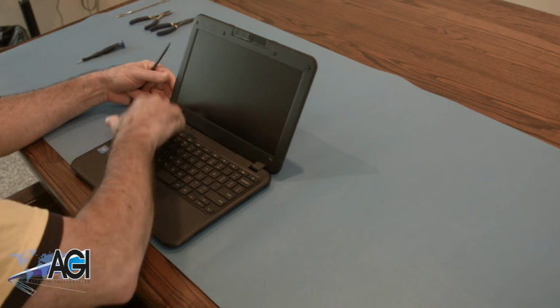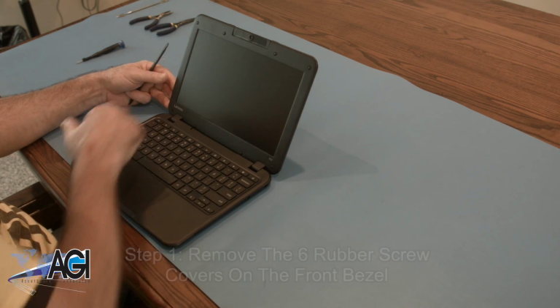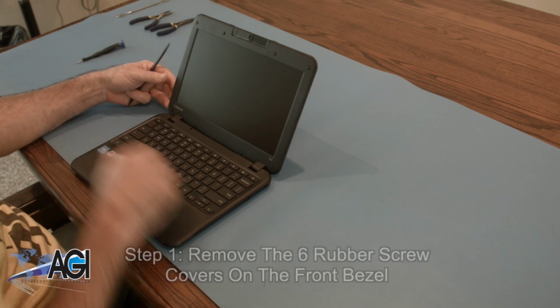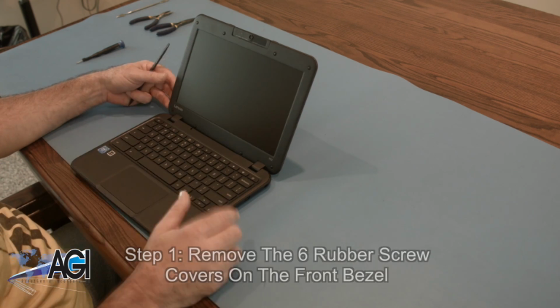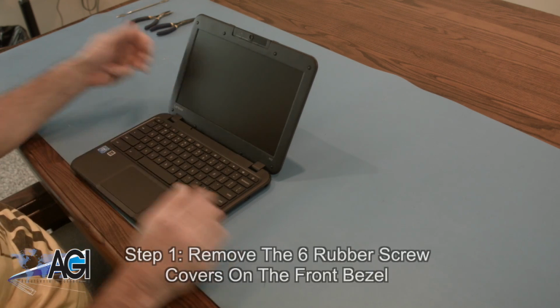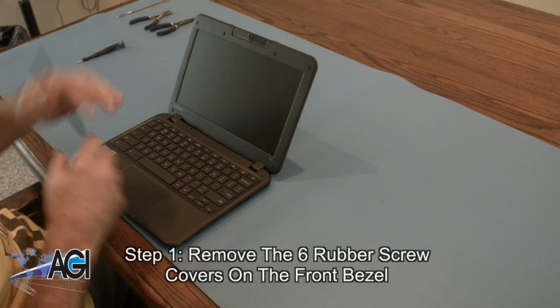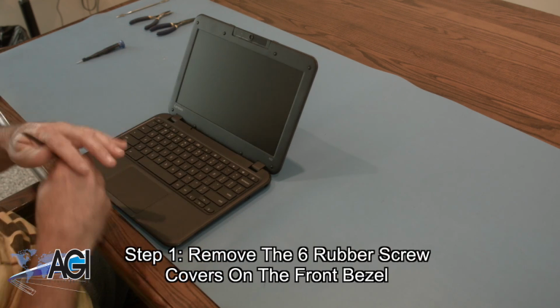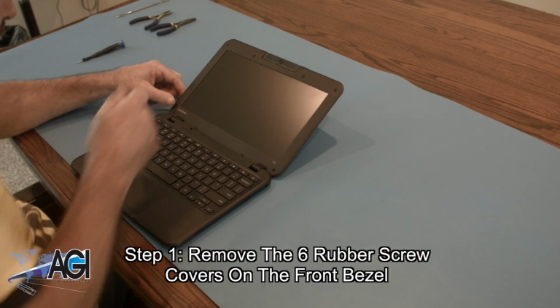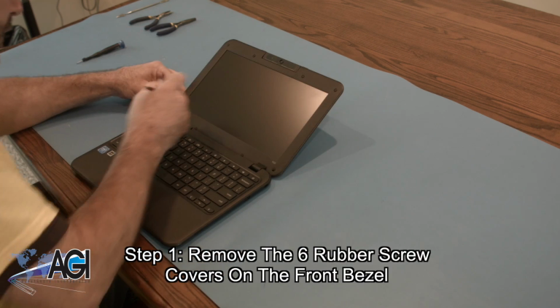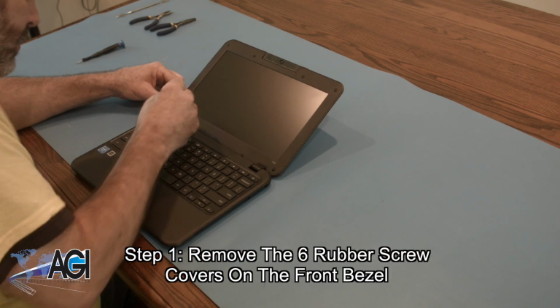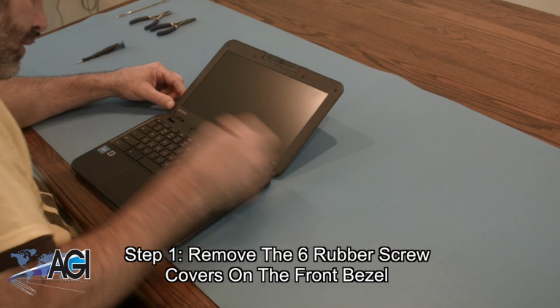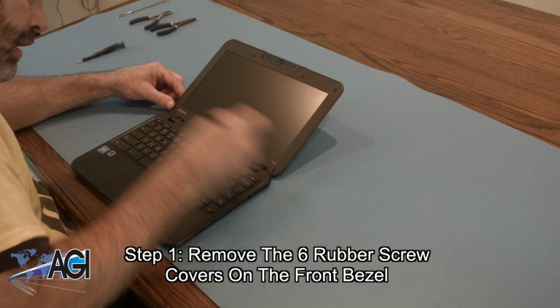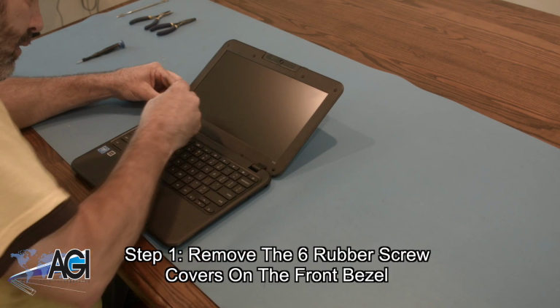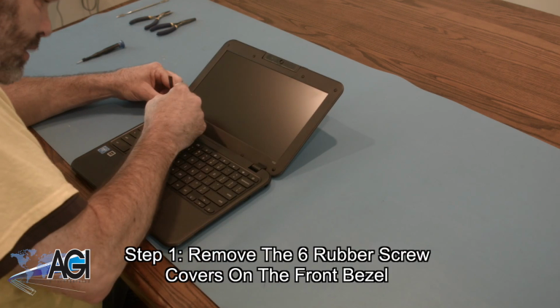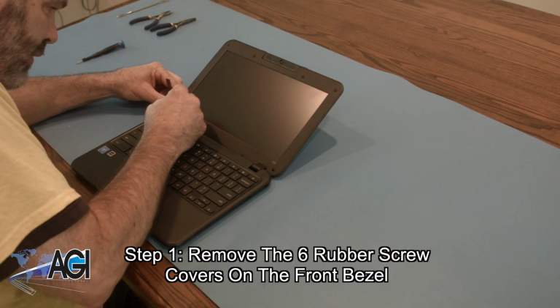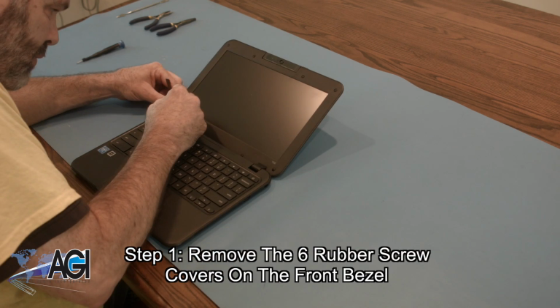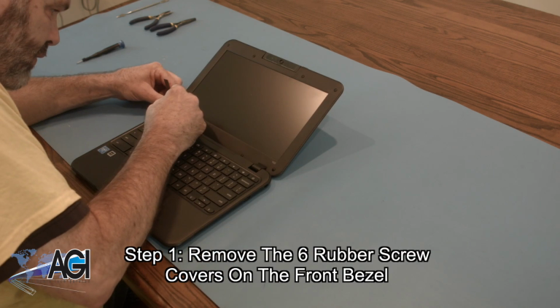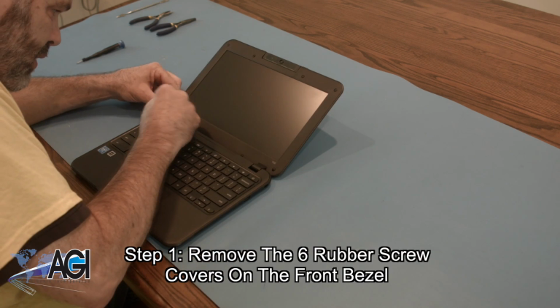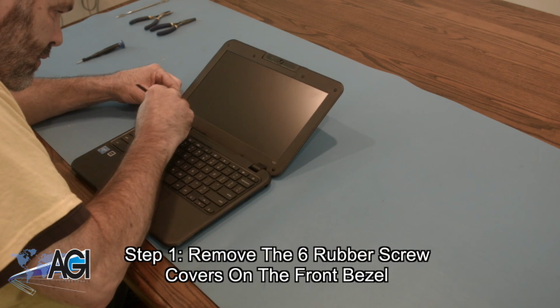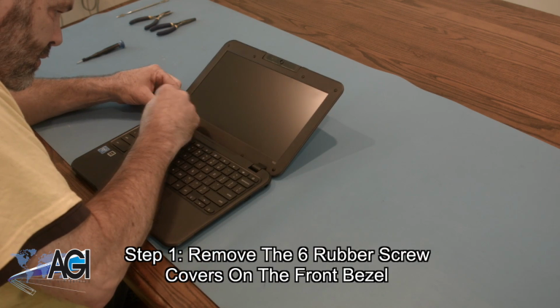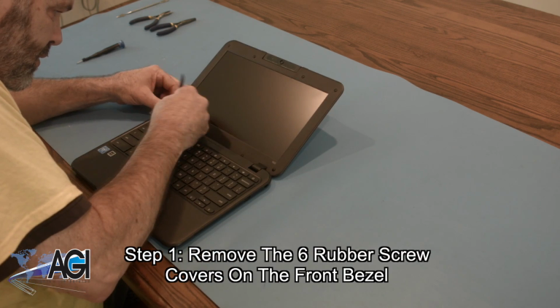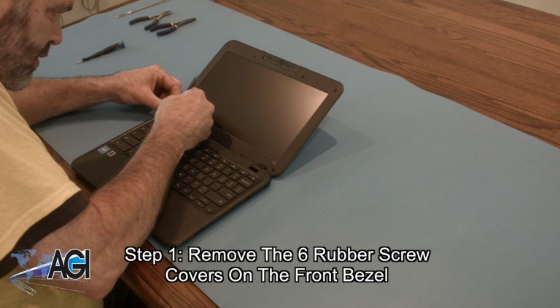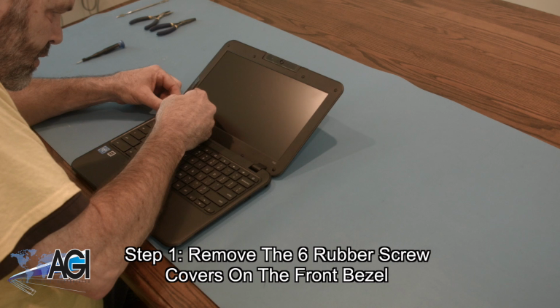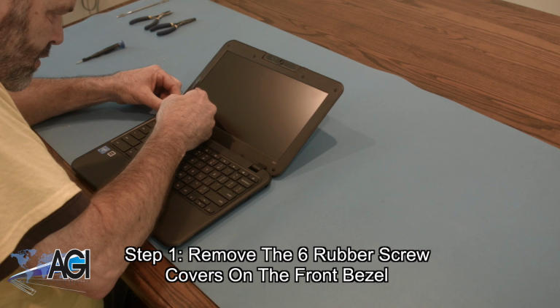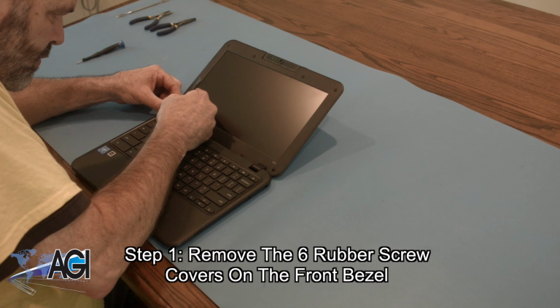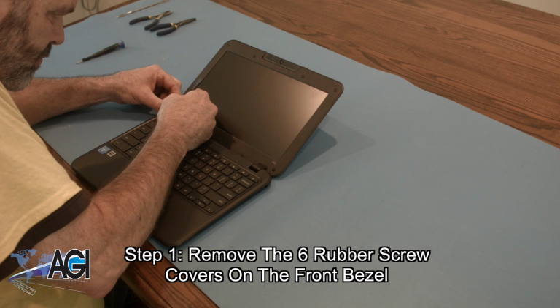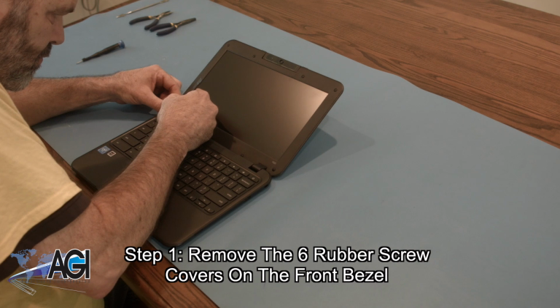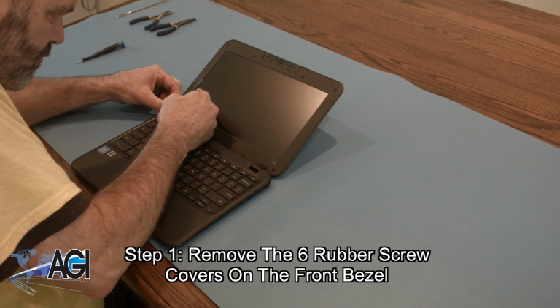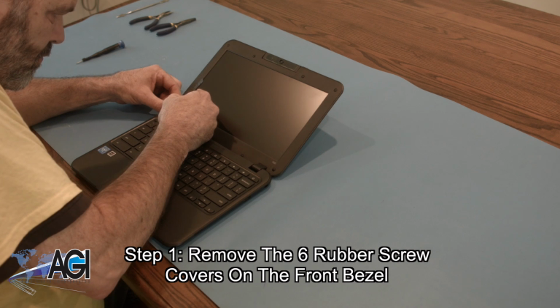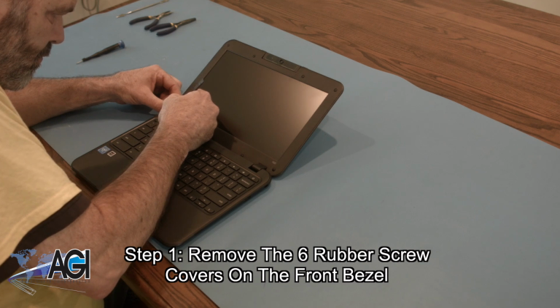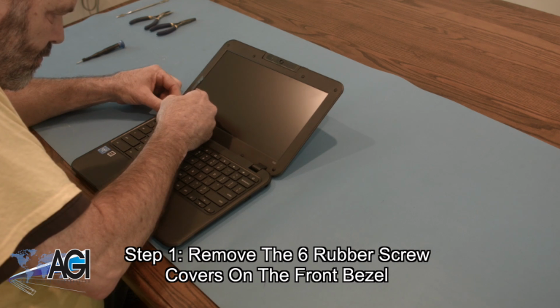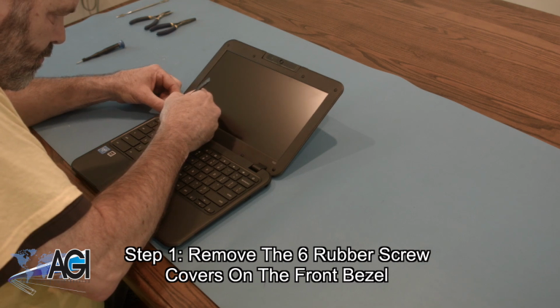The first step in the LCD replacement process will be to remove the six rubber screw covers on the front bezel.